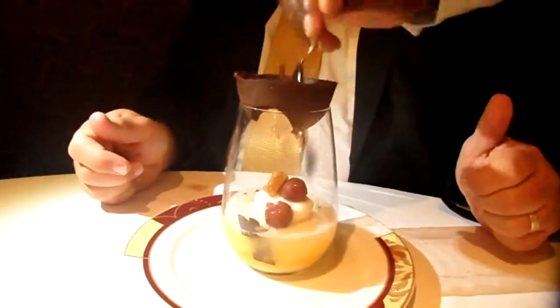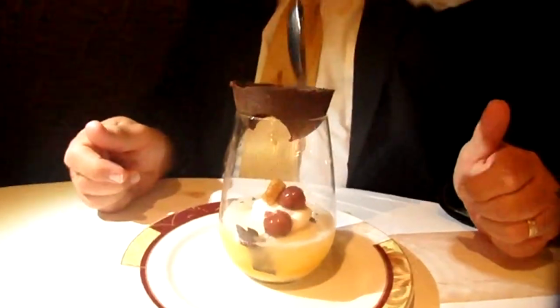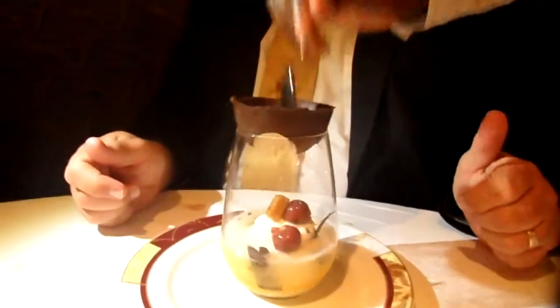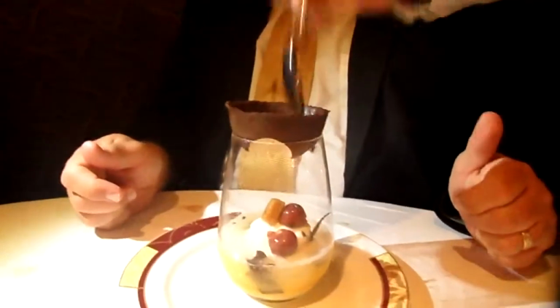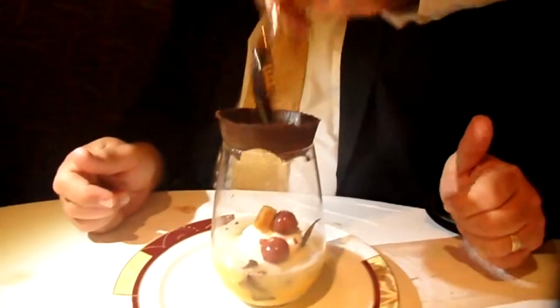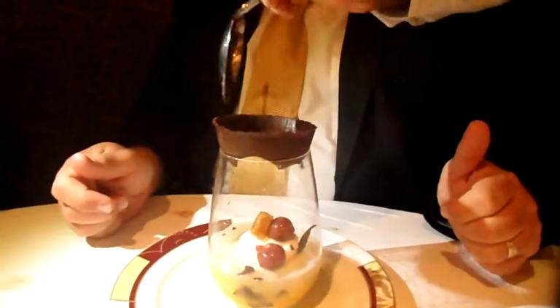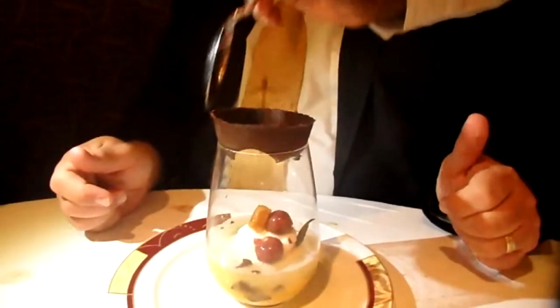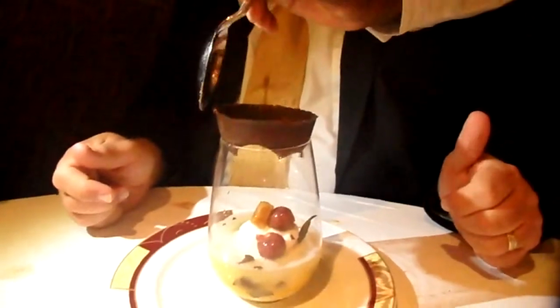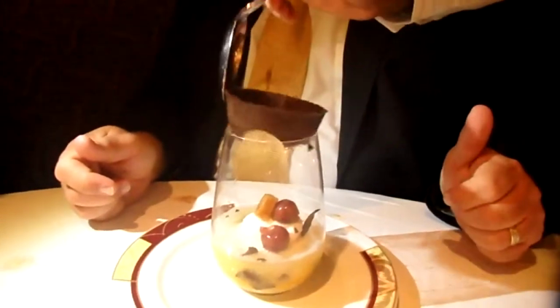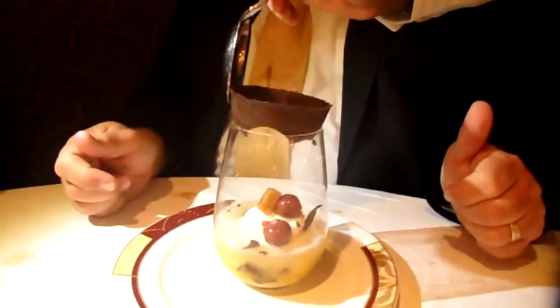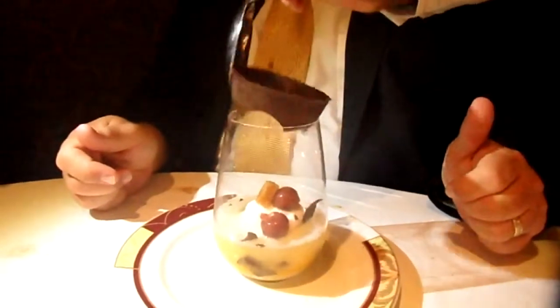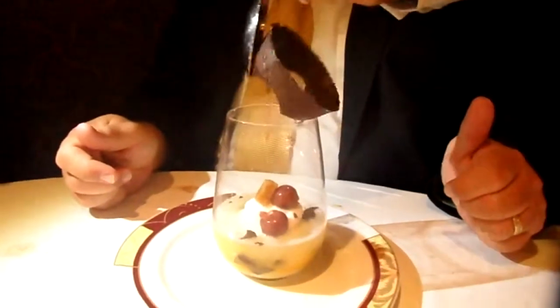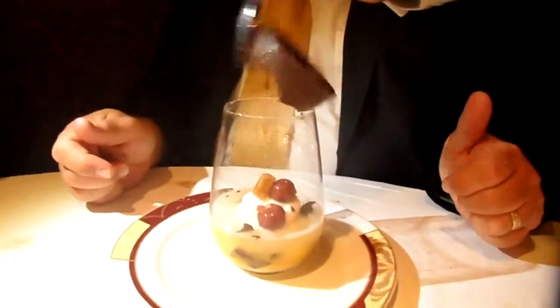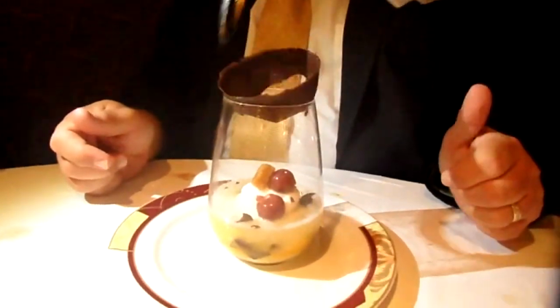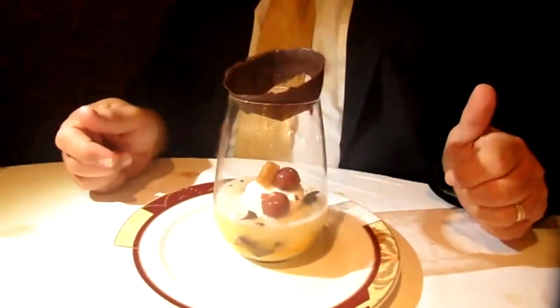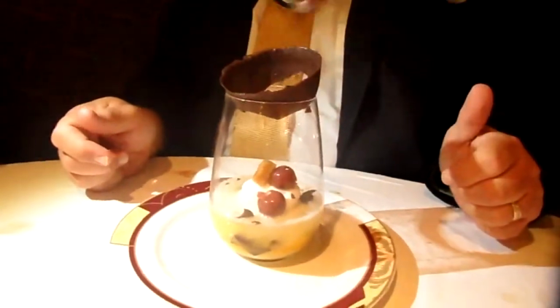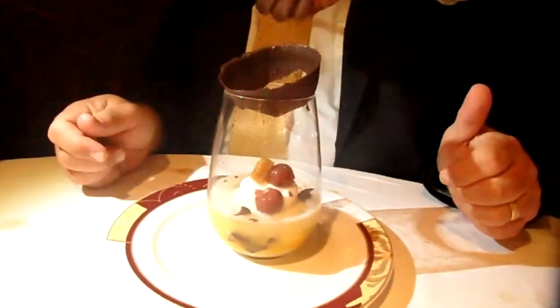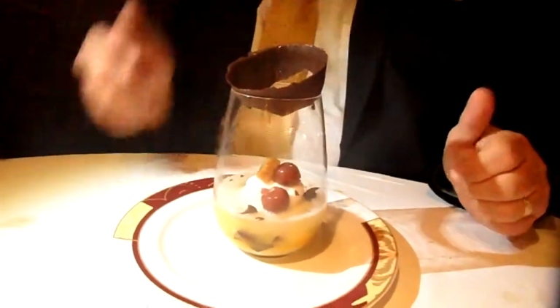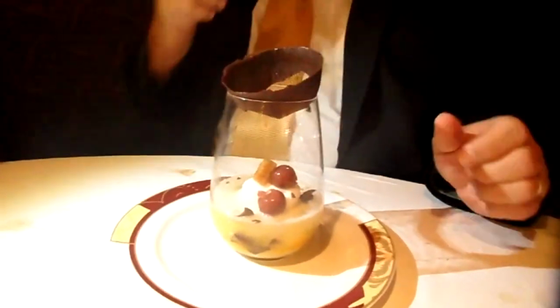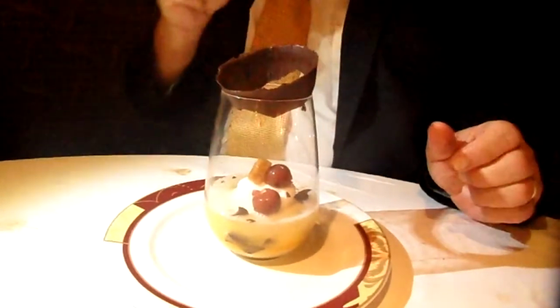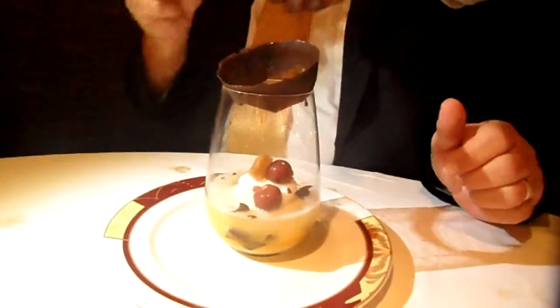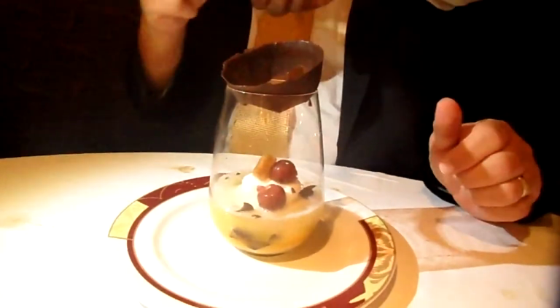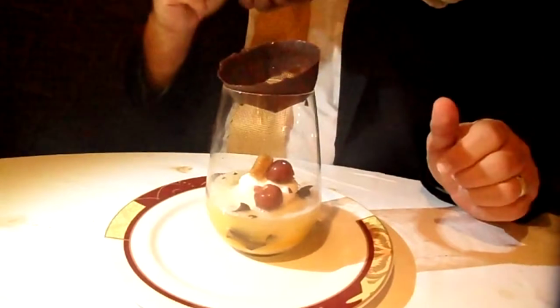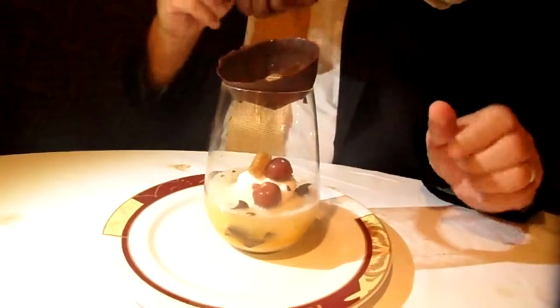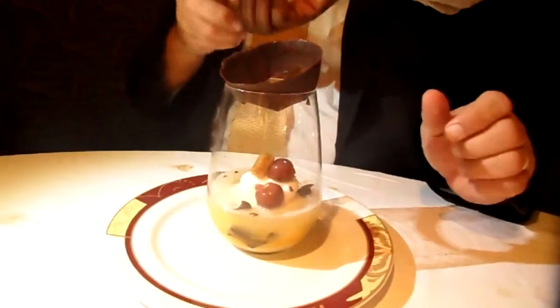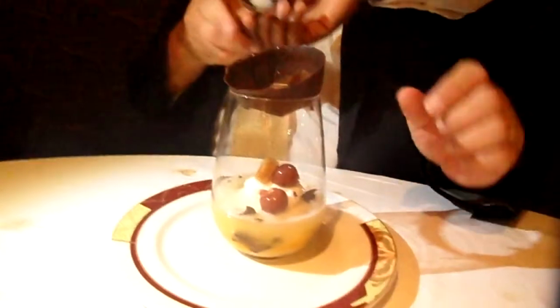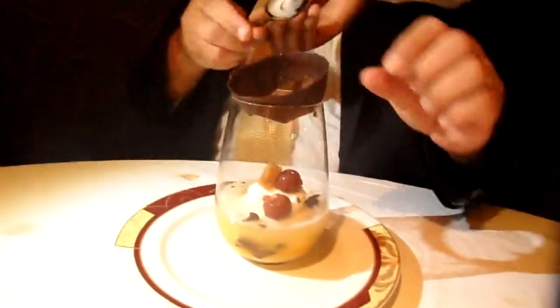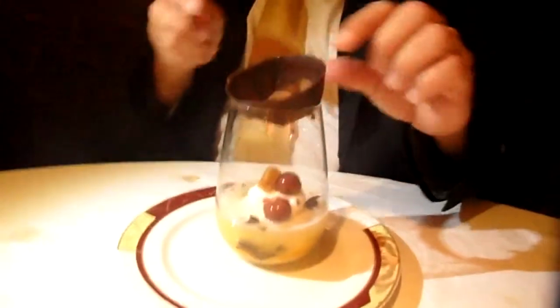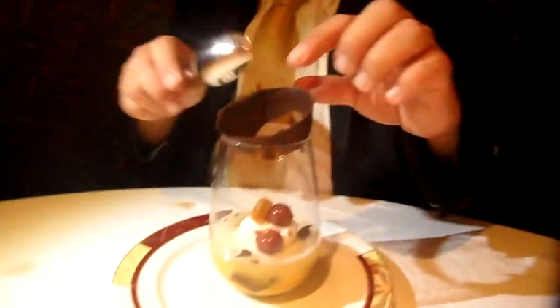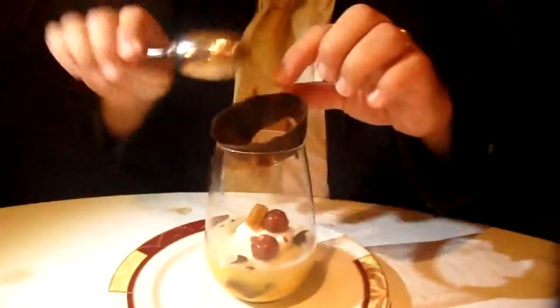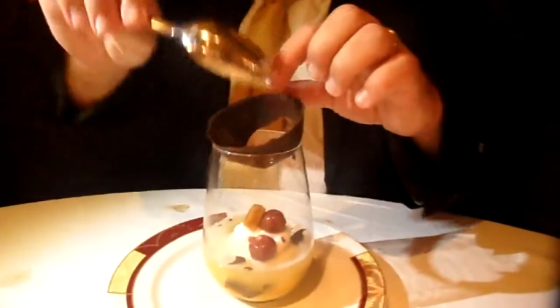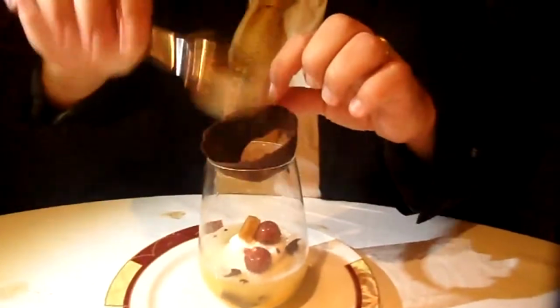Break up the chocolate inside of it. Shake it down inside of it. You're going to eat it, so break it up. Okay. And then mix it all together.